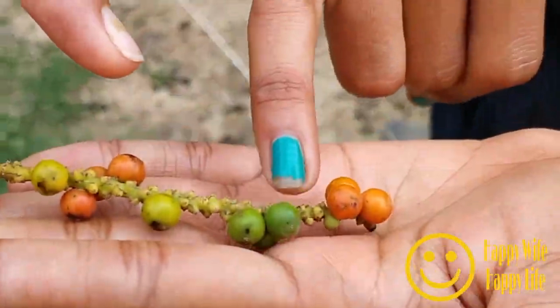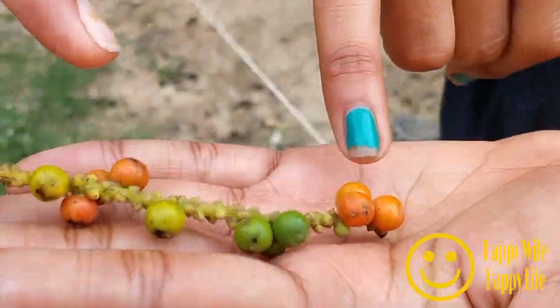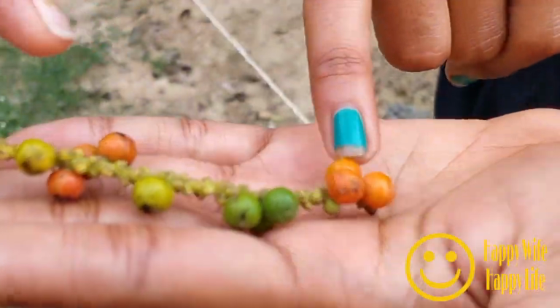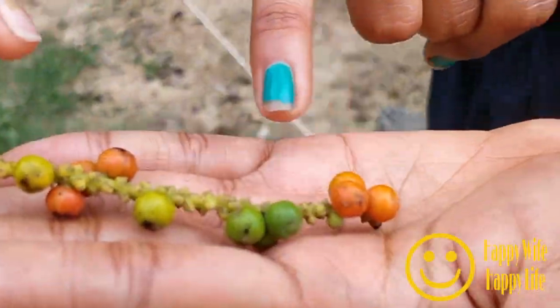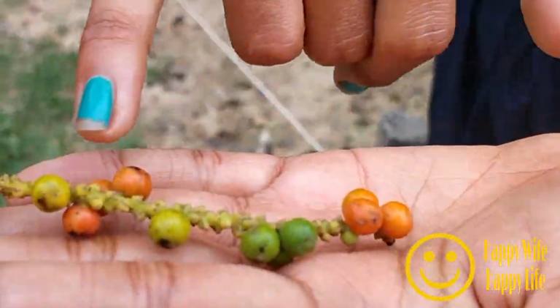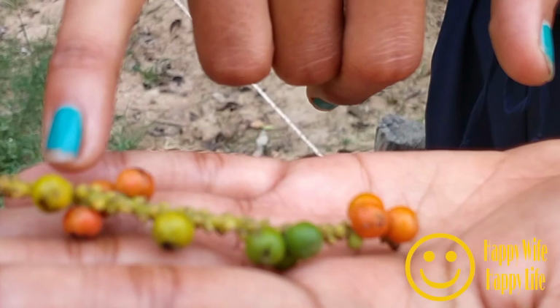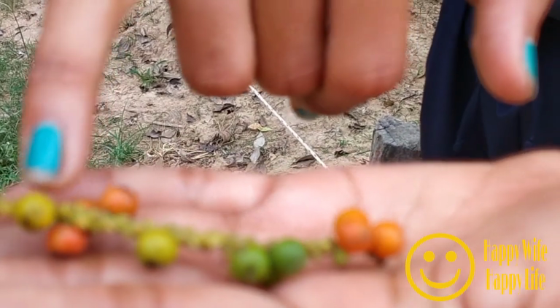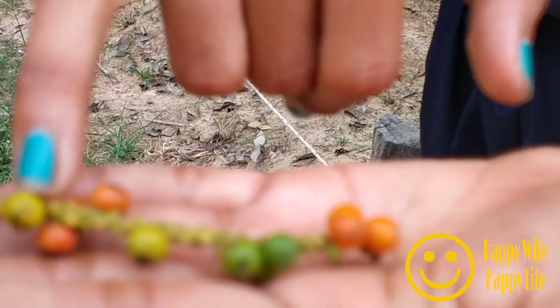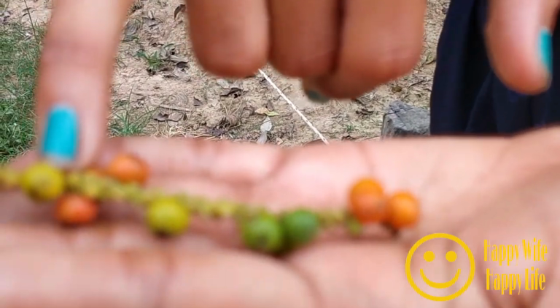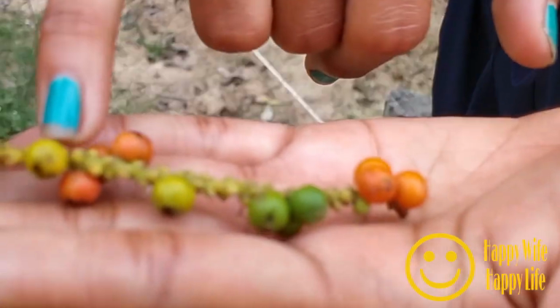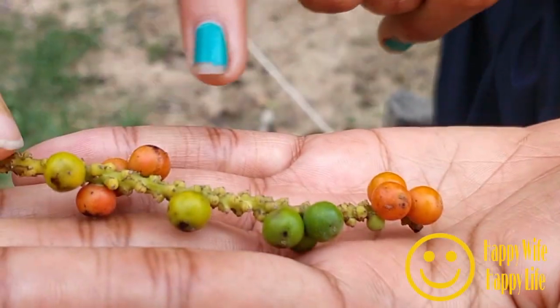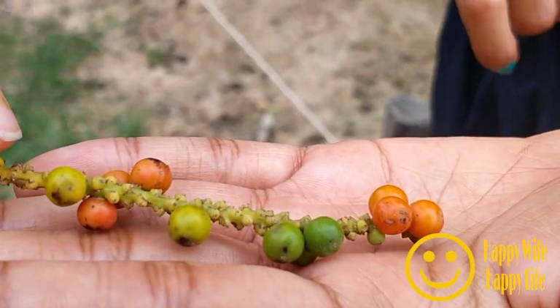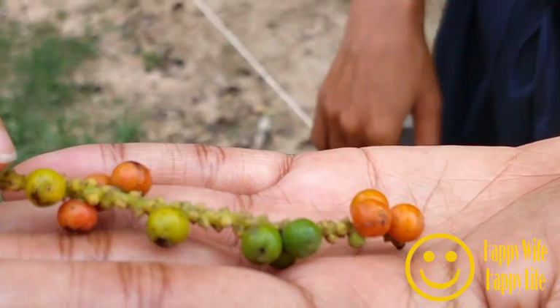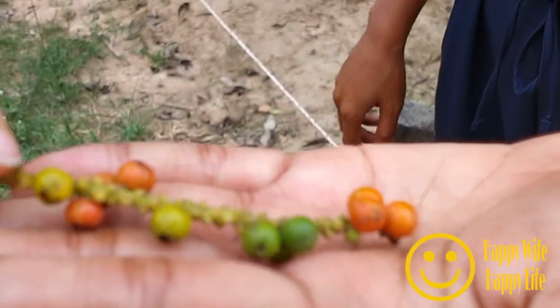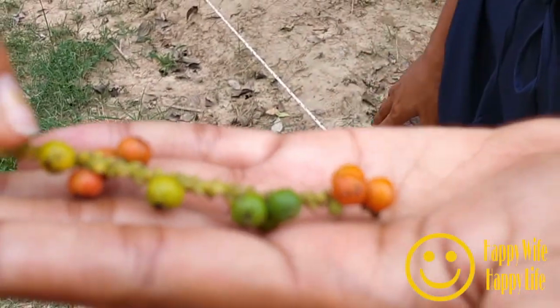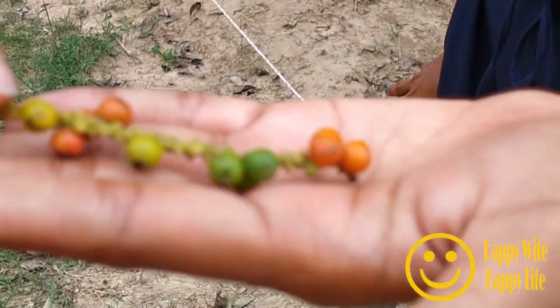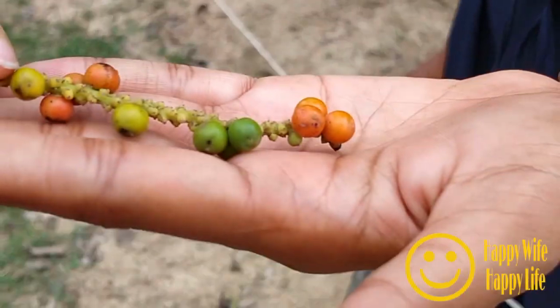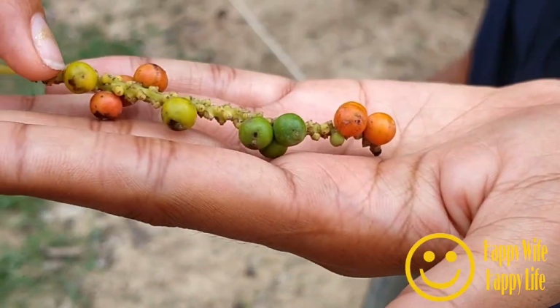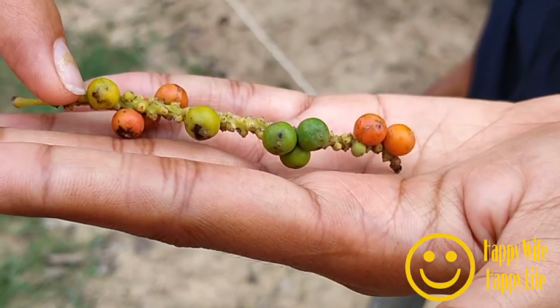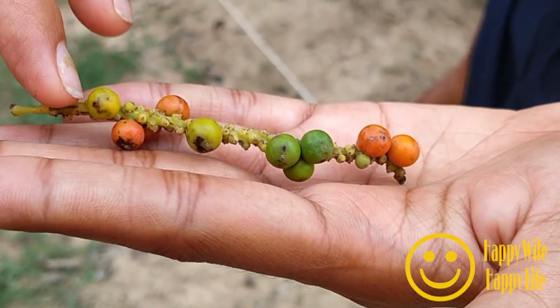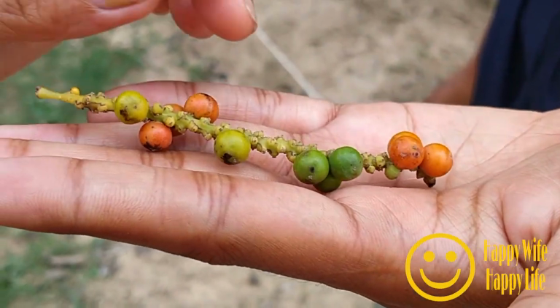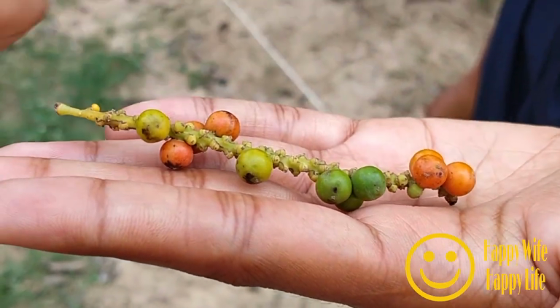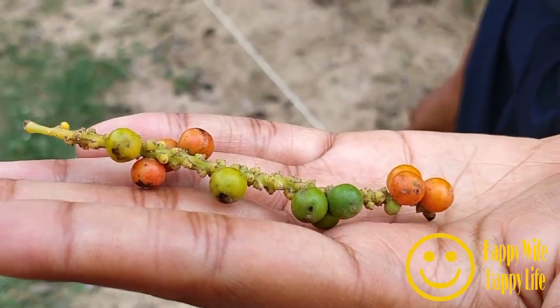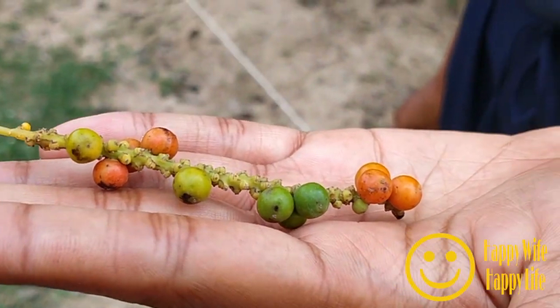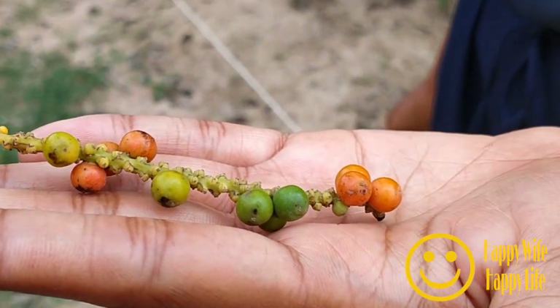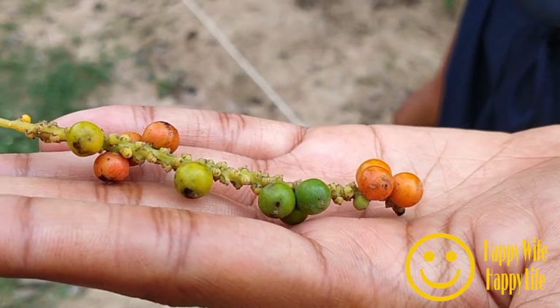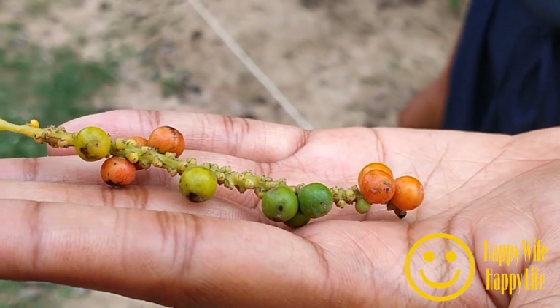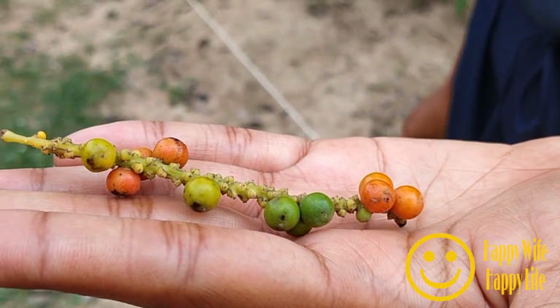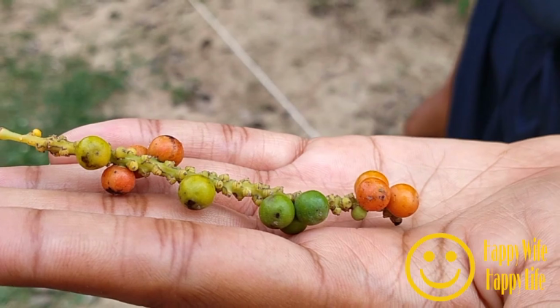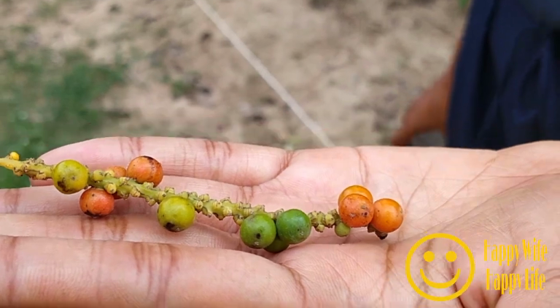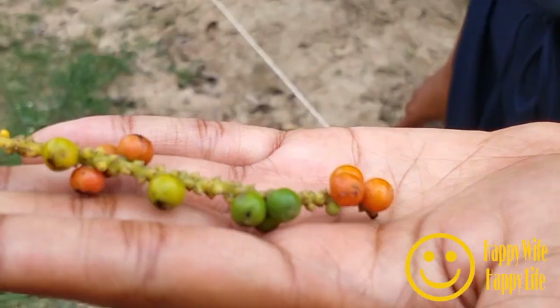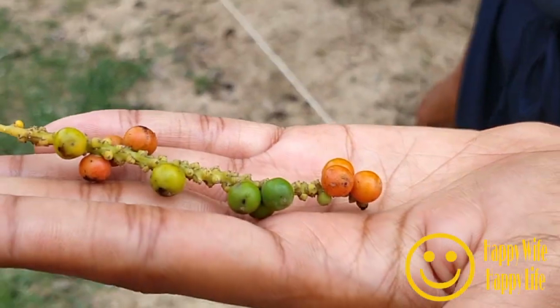Green and red — this one will be red soon, and then the black one you need to dry in the sun to make it black.